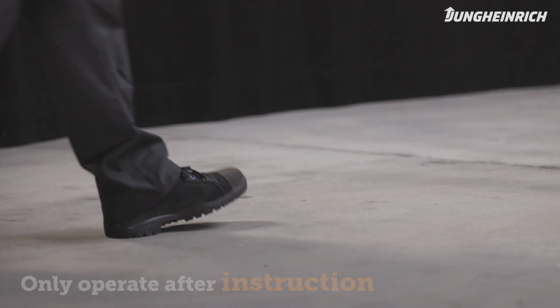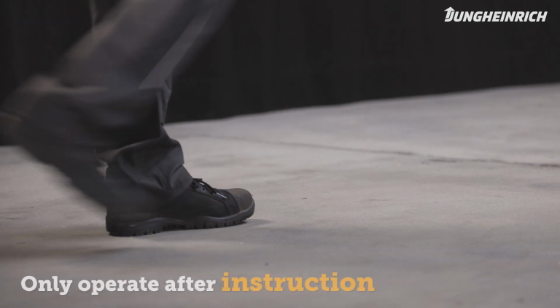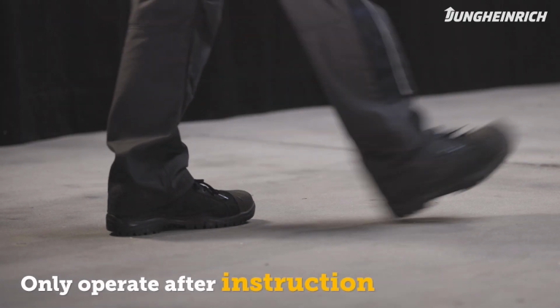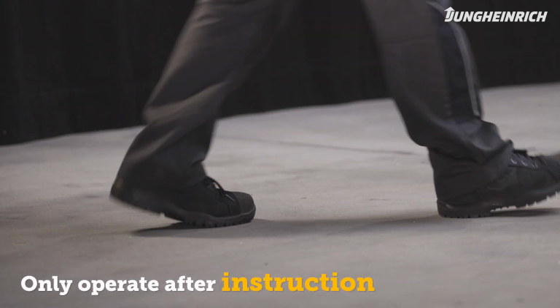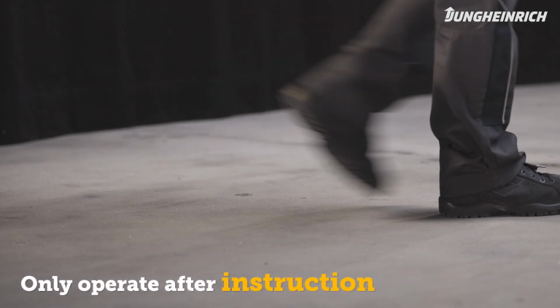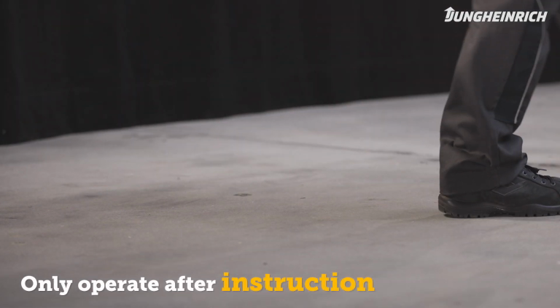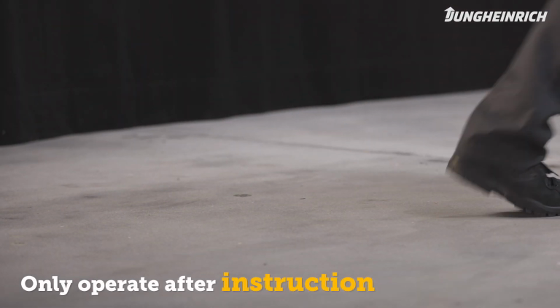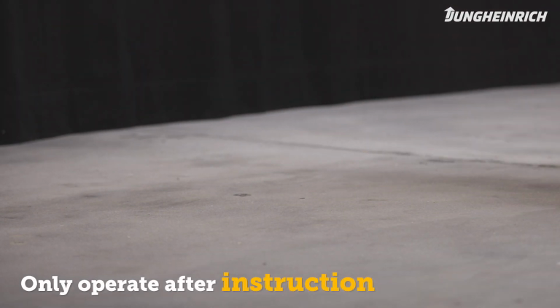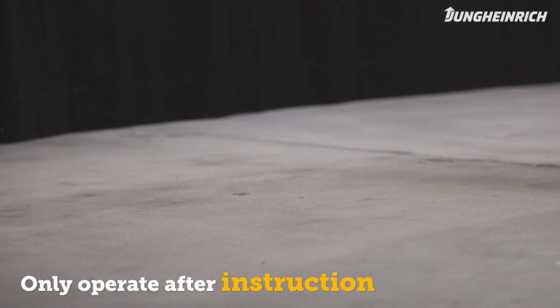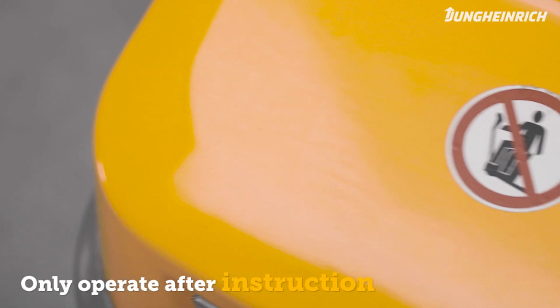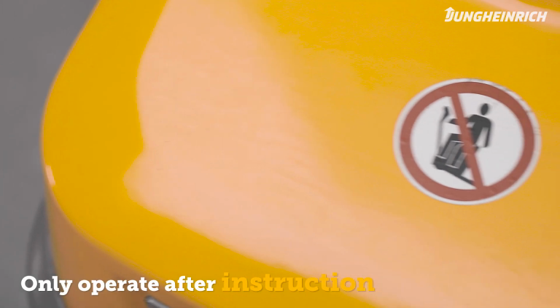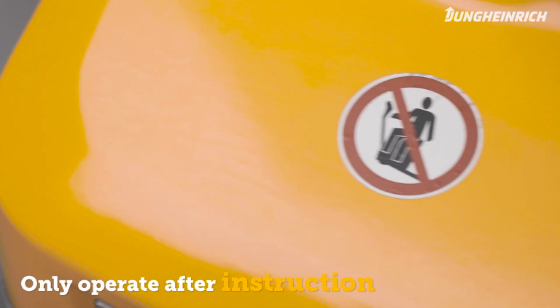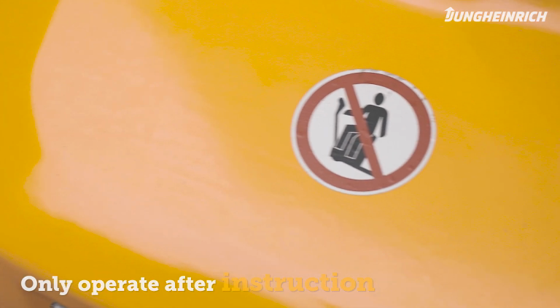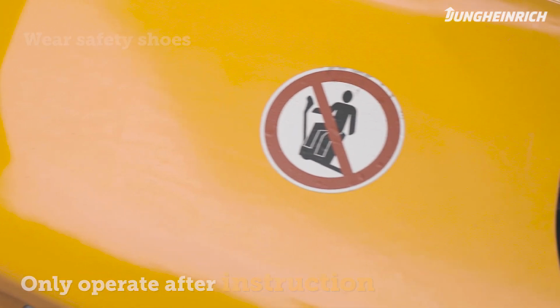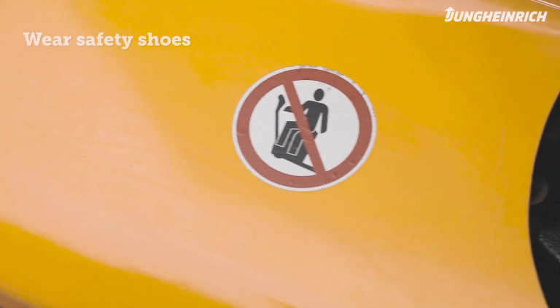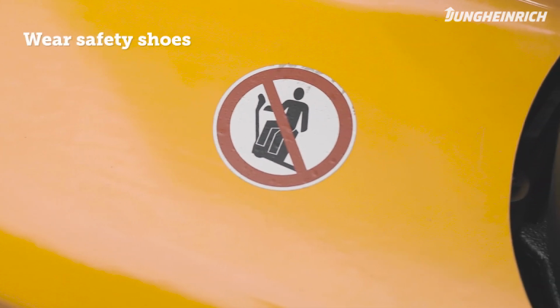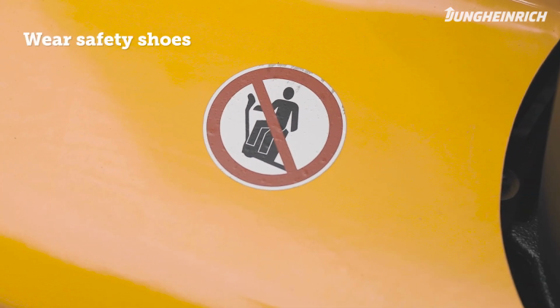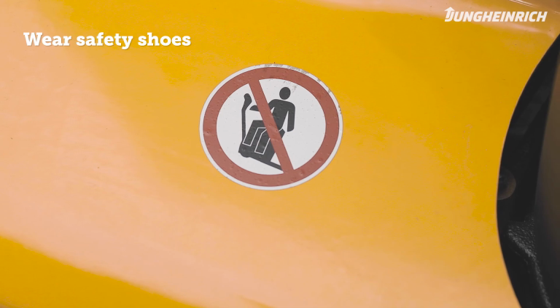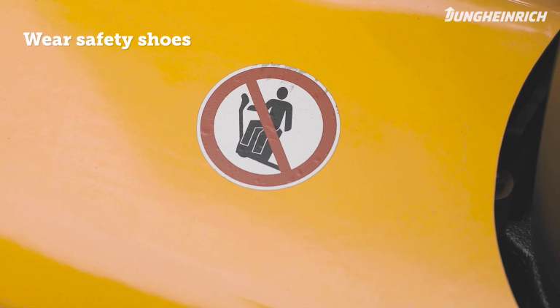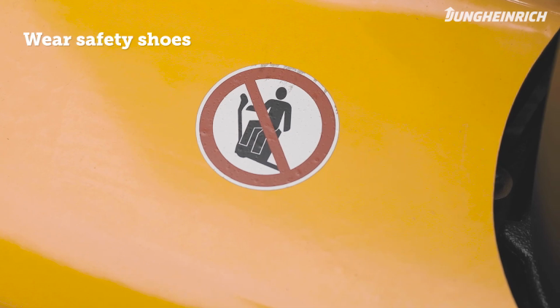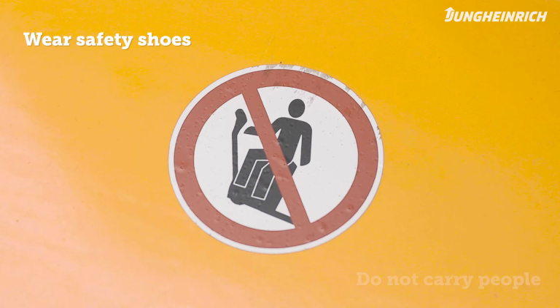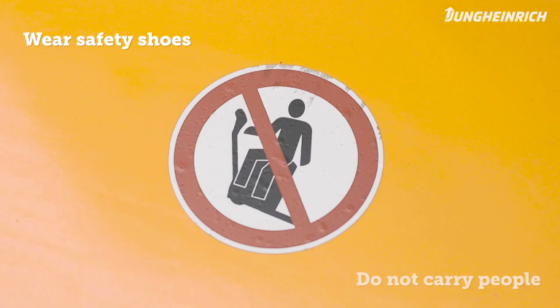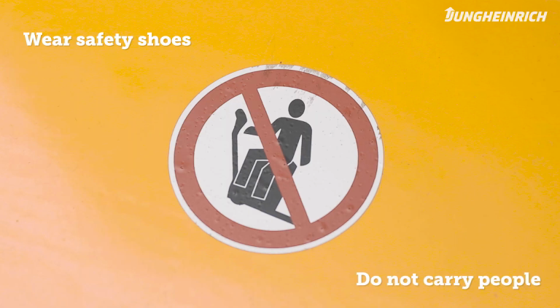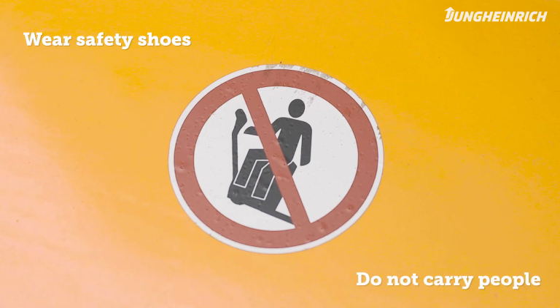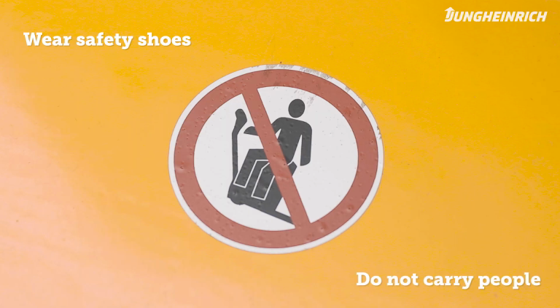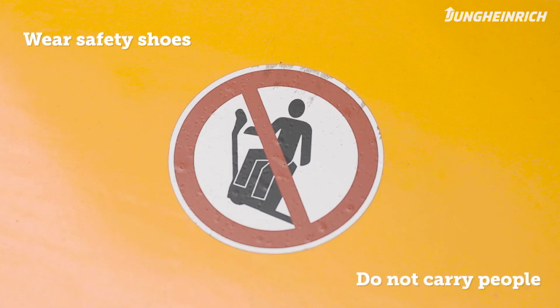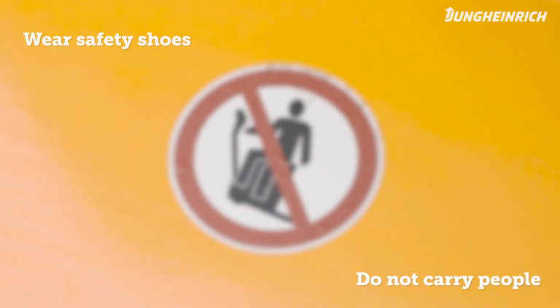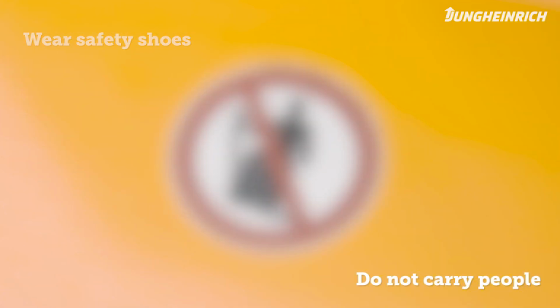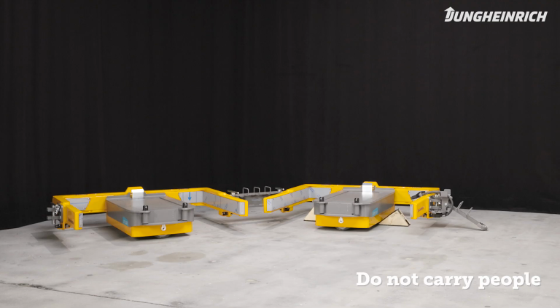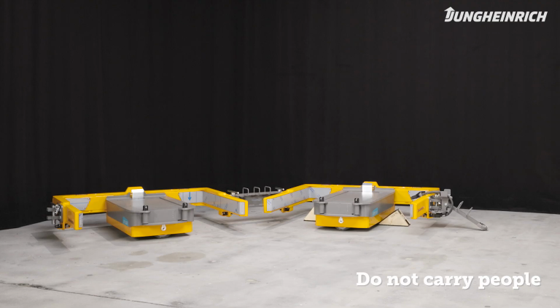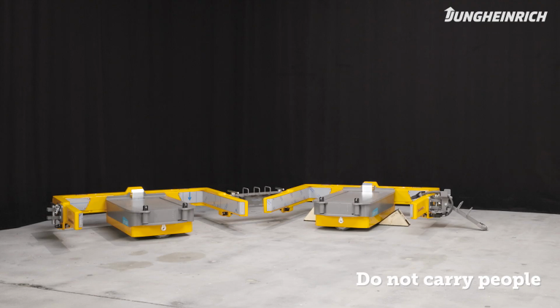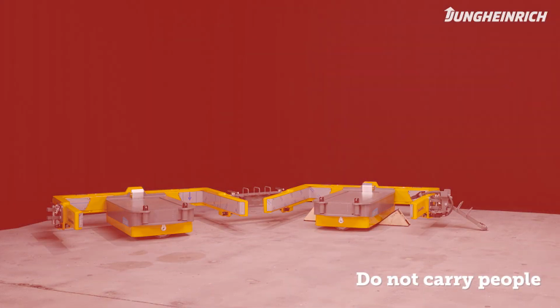Only trained persons with safety shoes are allowed to operate the truck. Do not carry other people on the truck or the trailers.